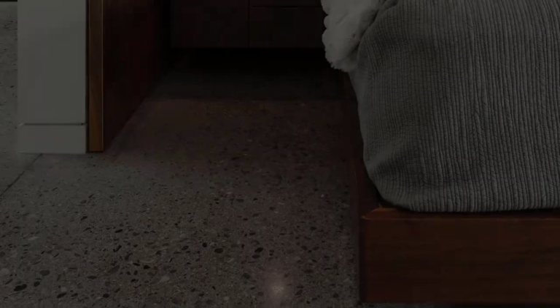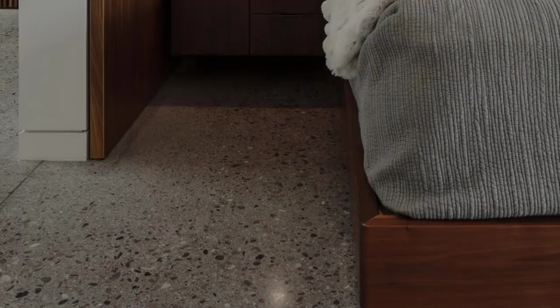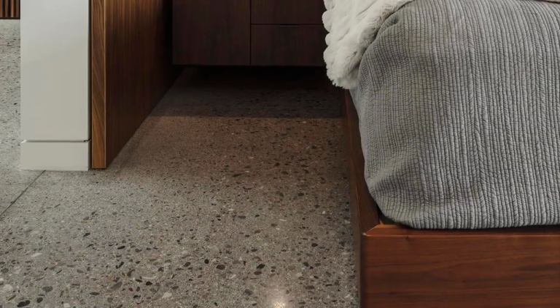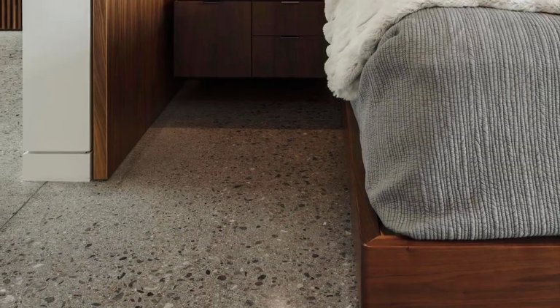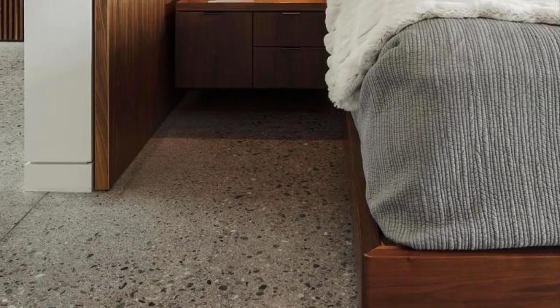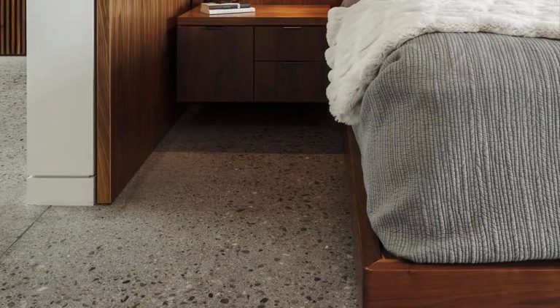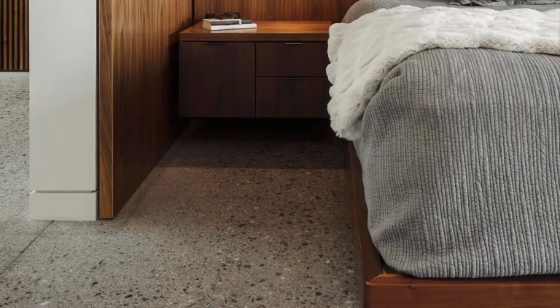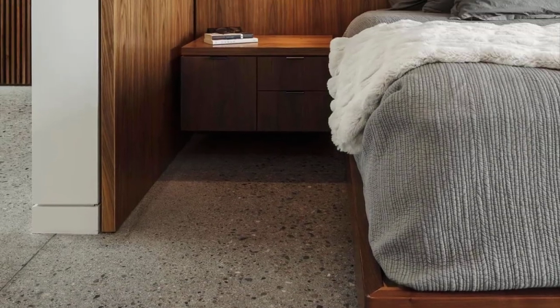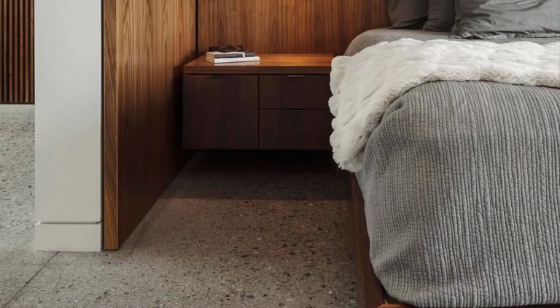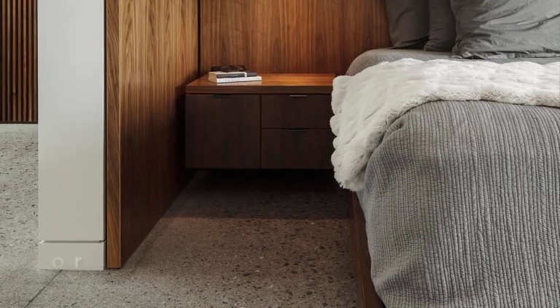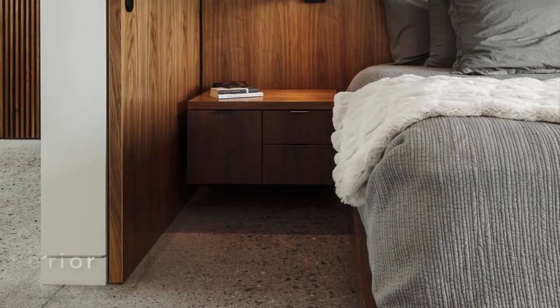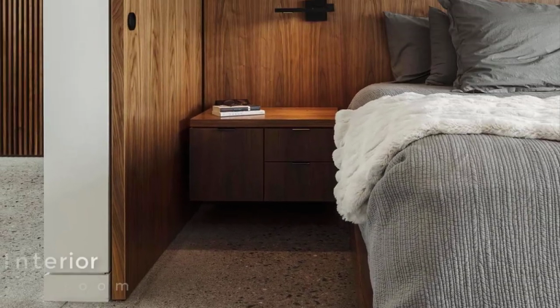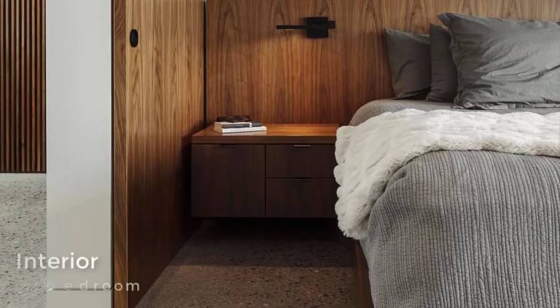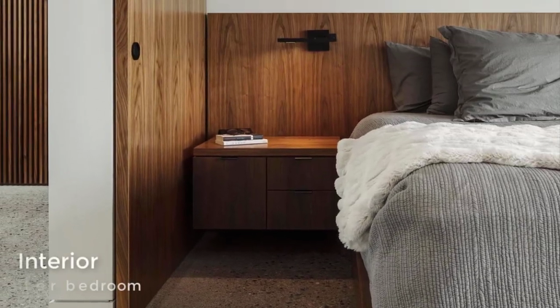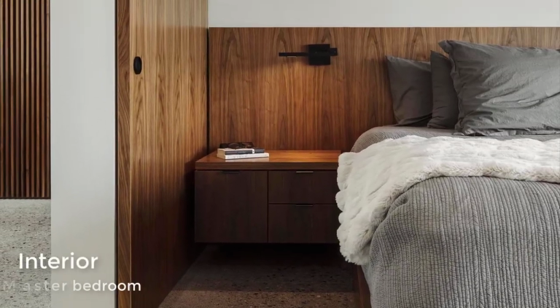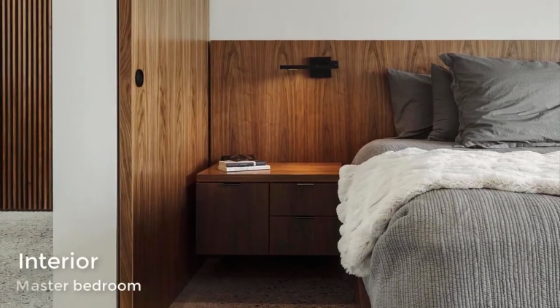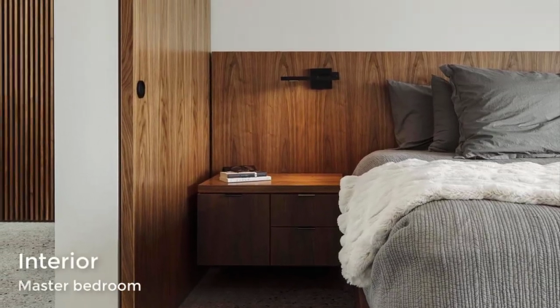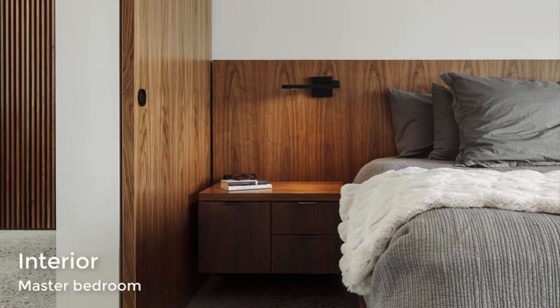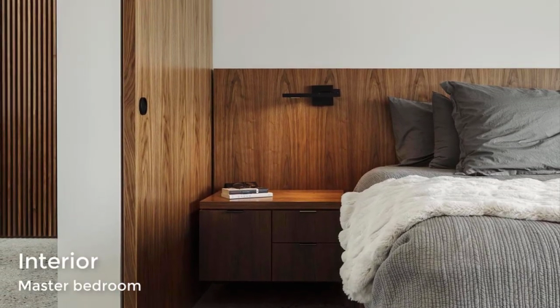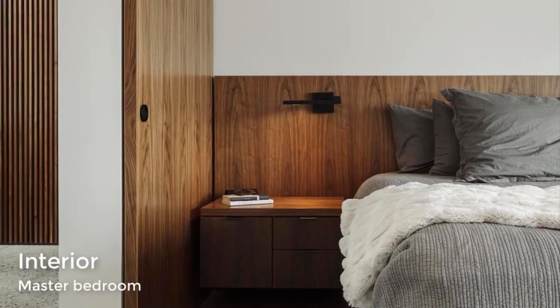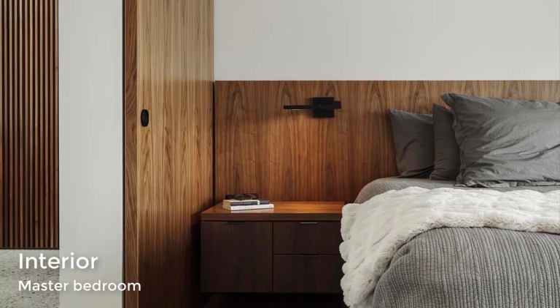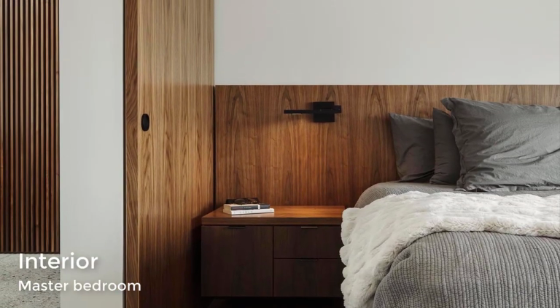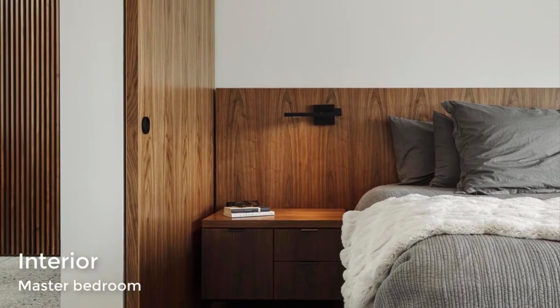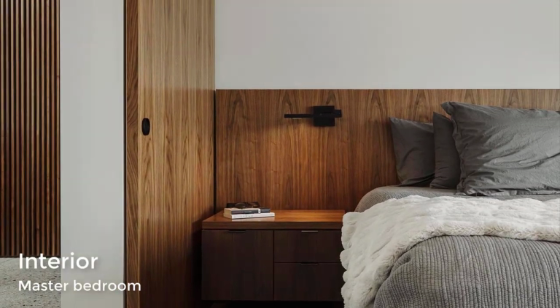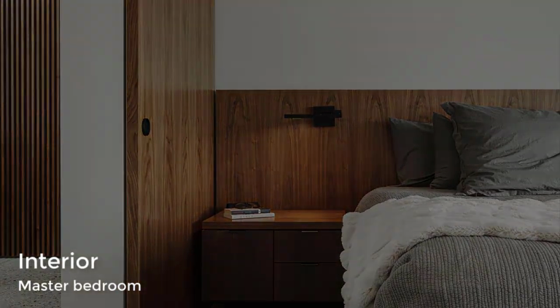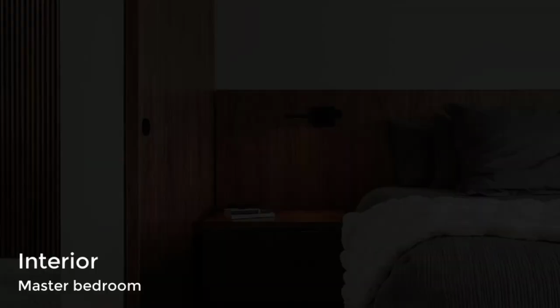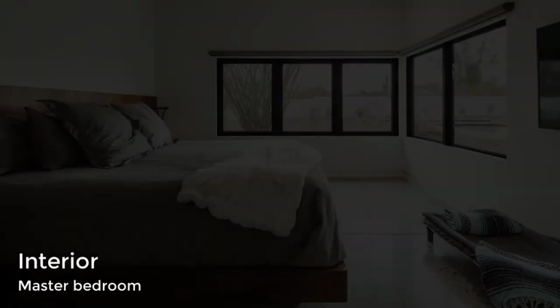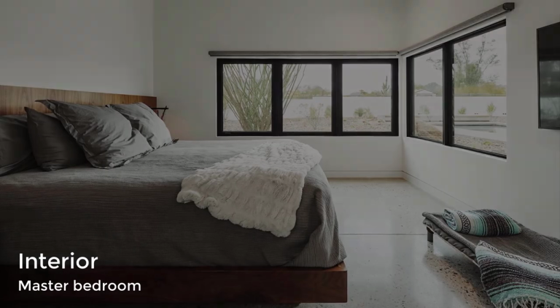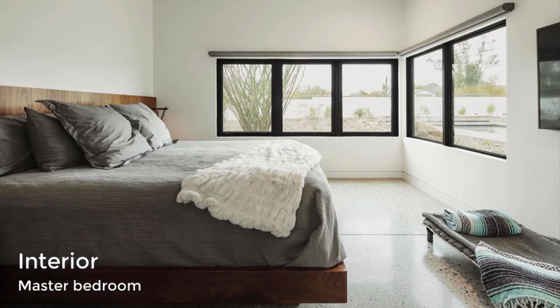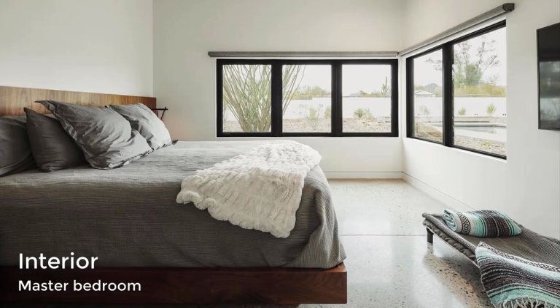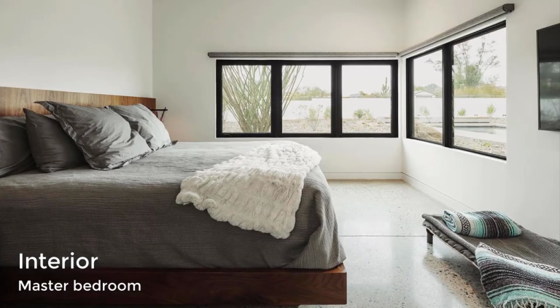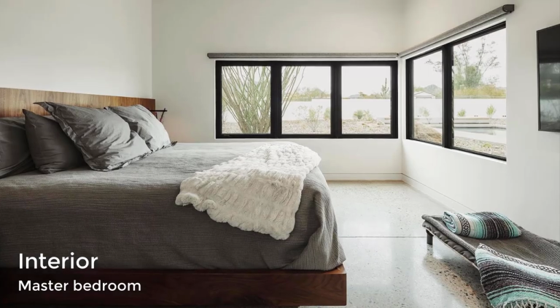The main bedroom showcases a built-in wood bed frame and headboard, while windows on each wall look out to the pool.